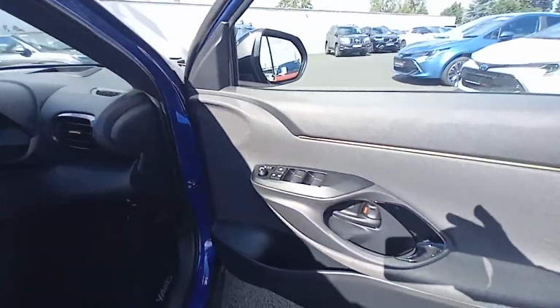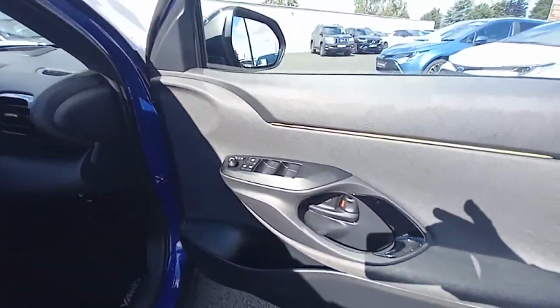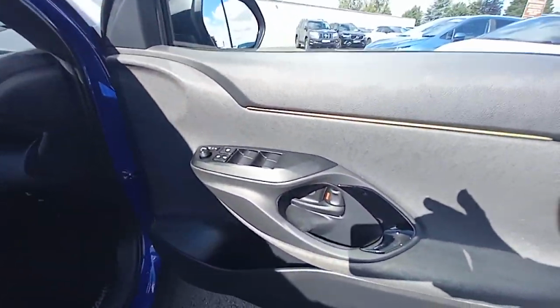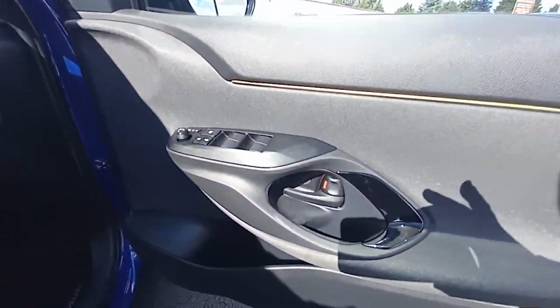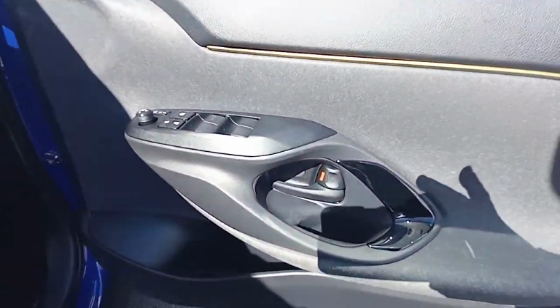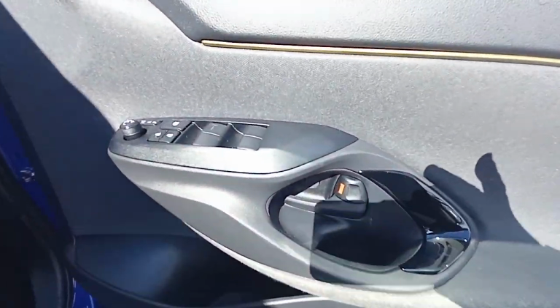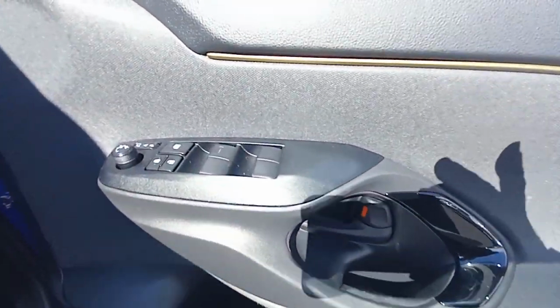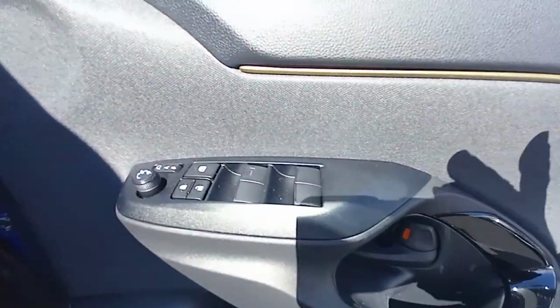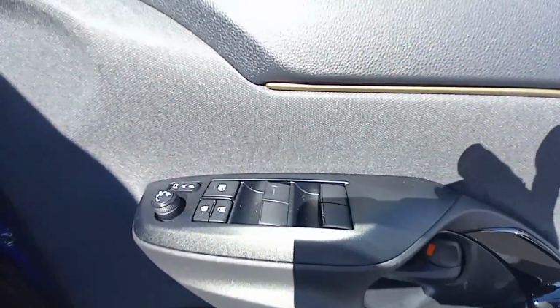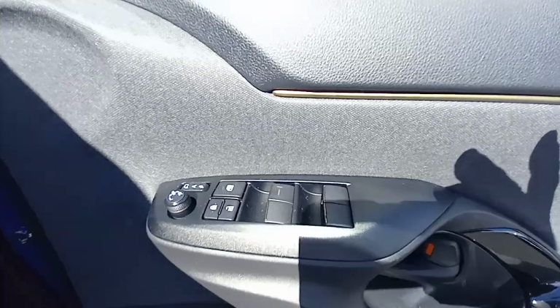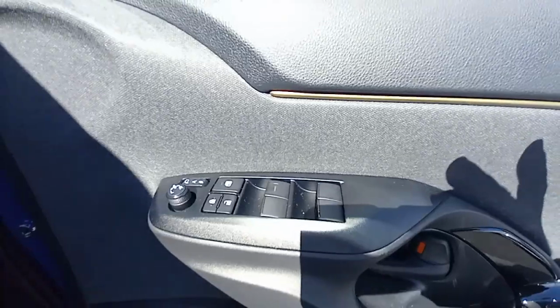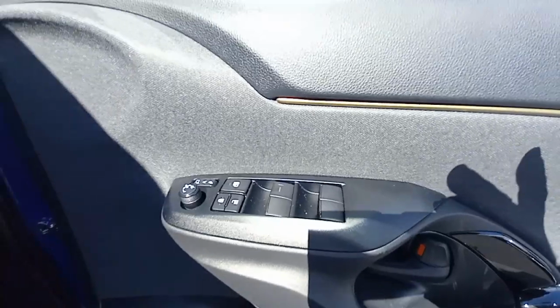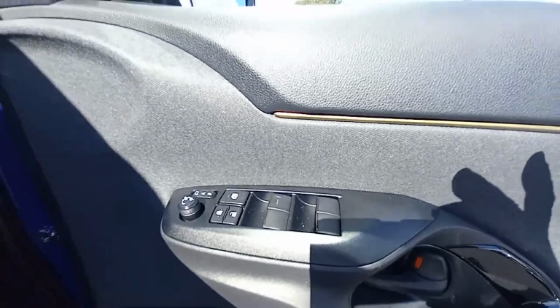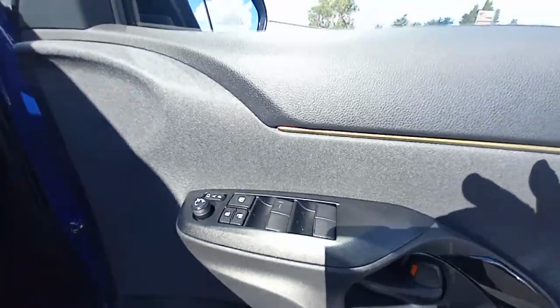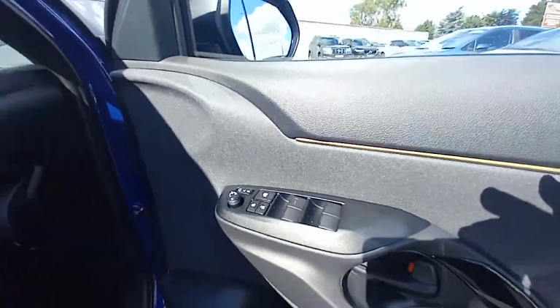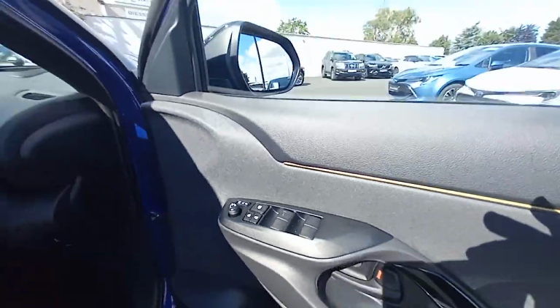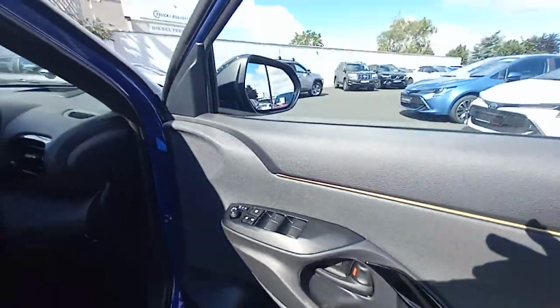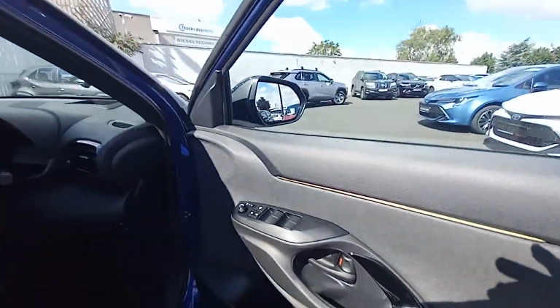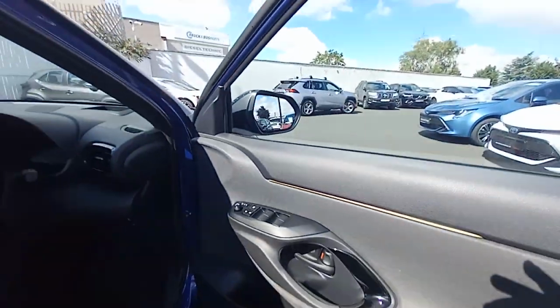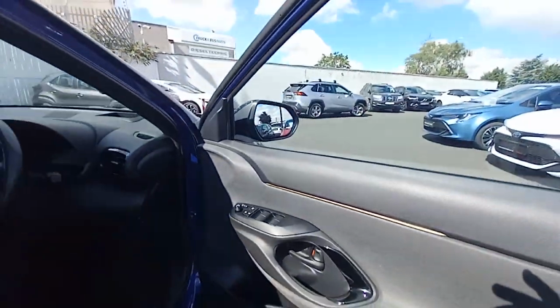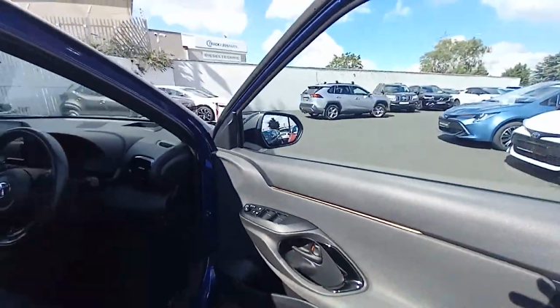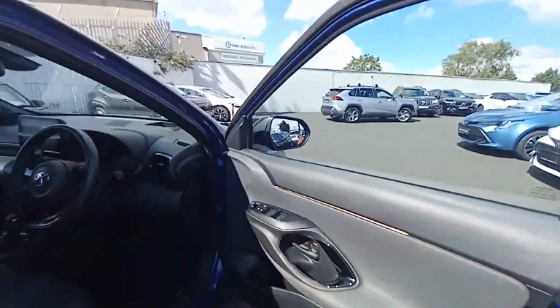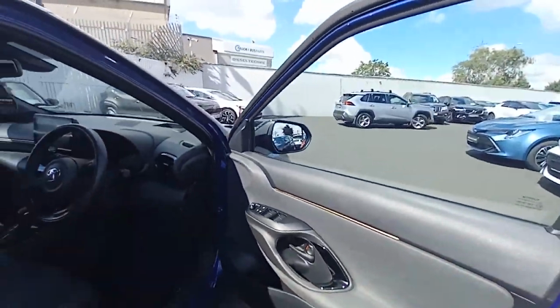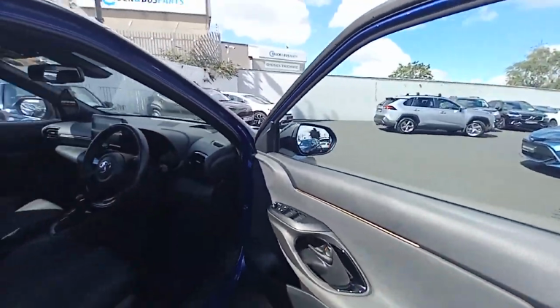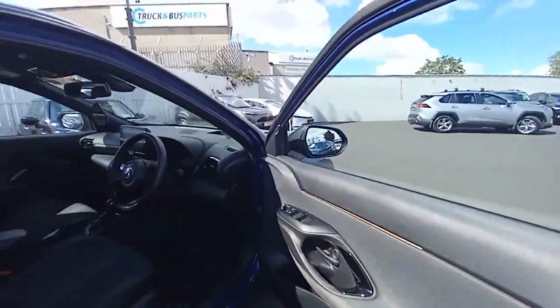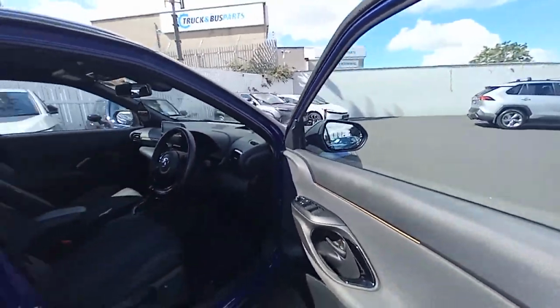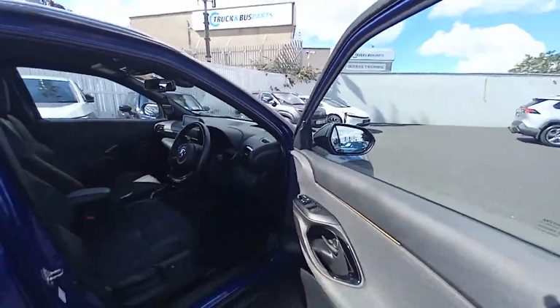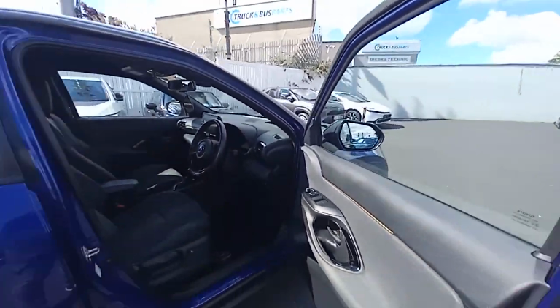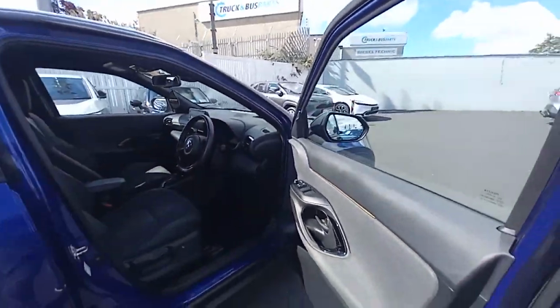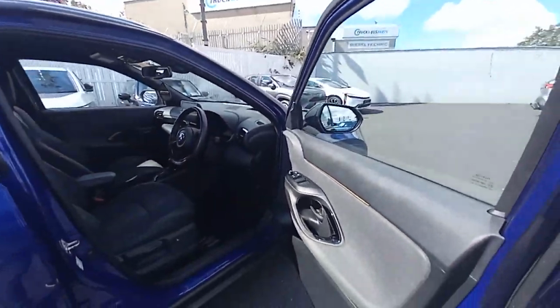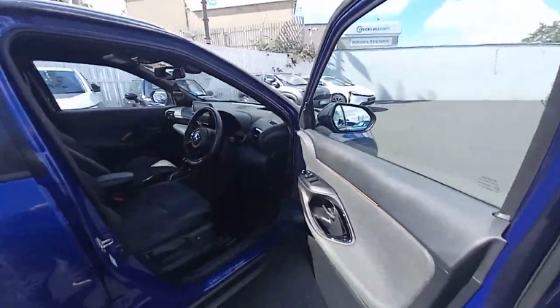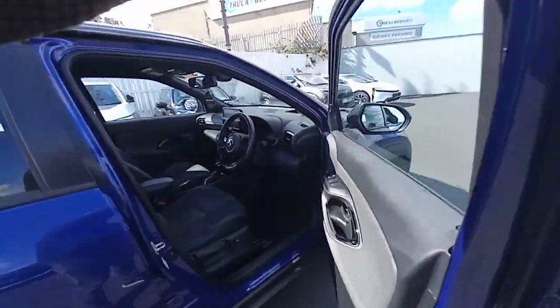There are a lot of controls on the driver's door for your electric folding mirrors, your windows, and for the central locking.